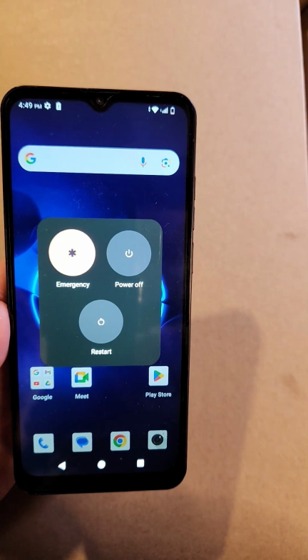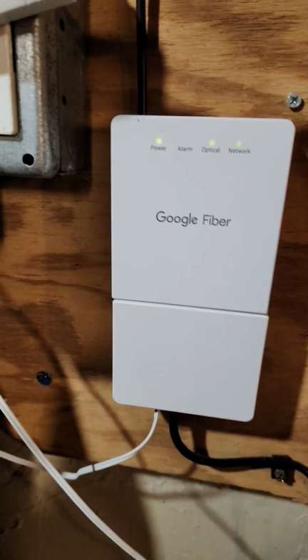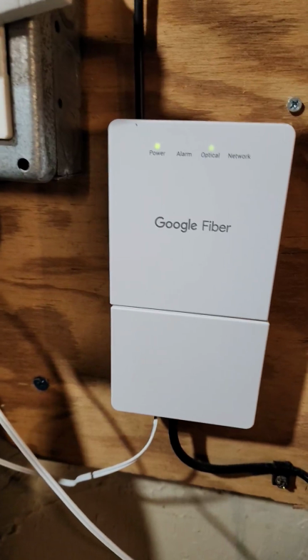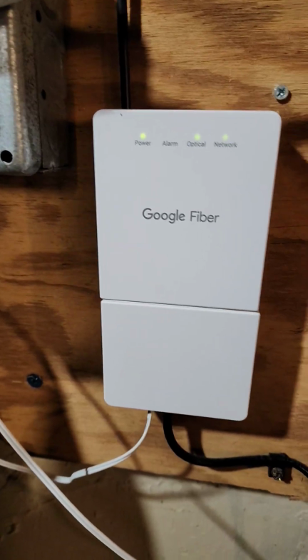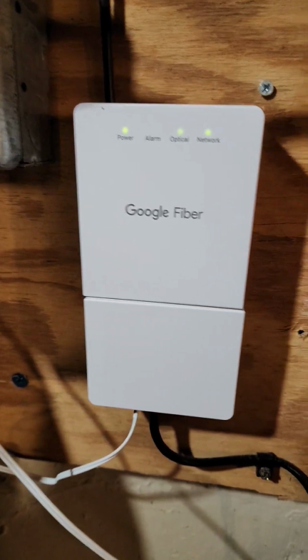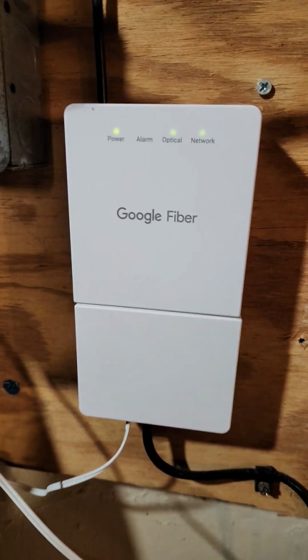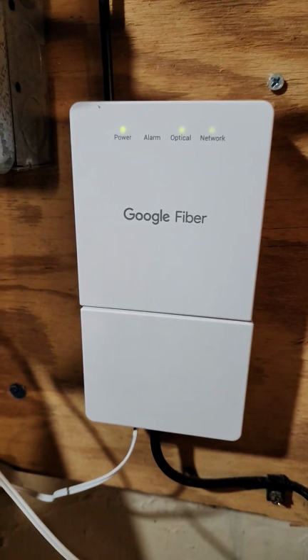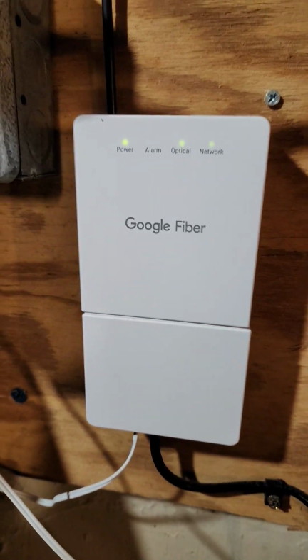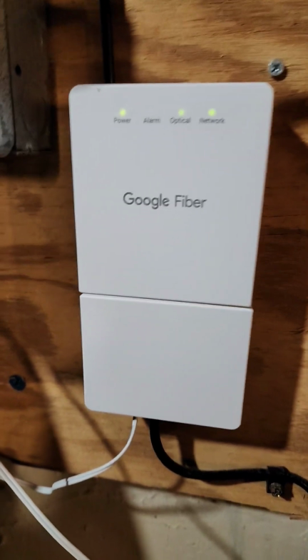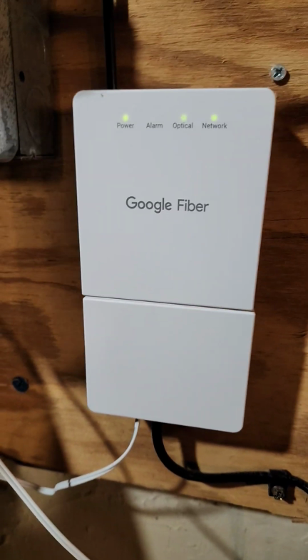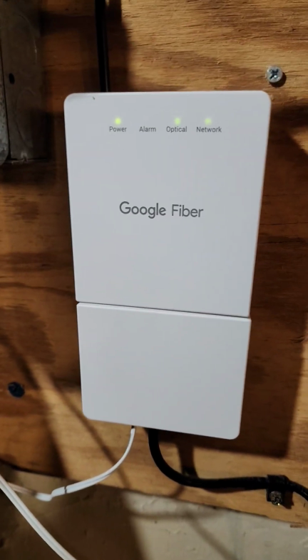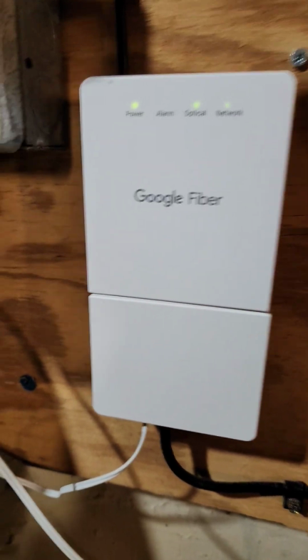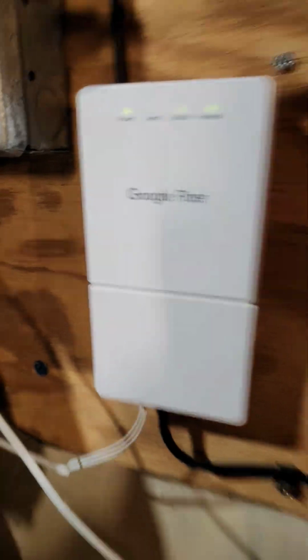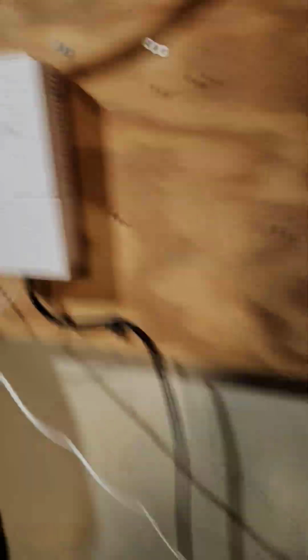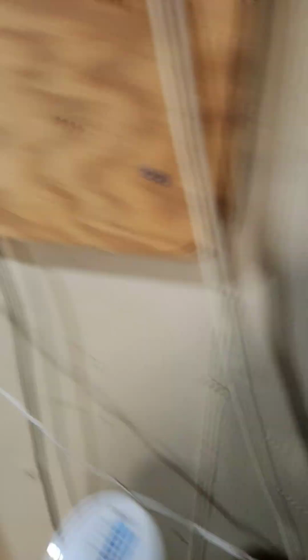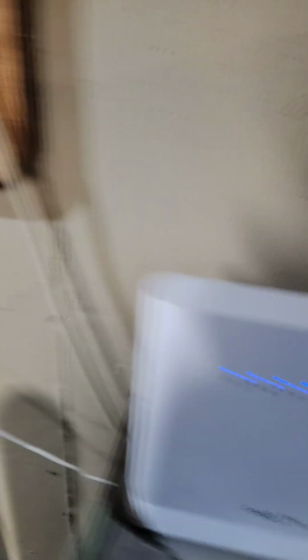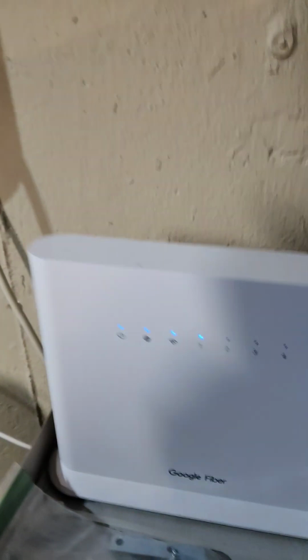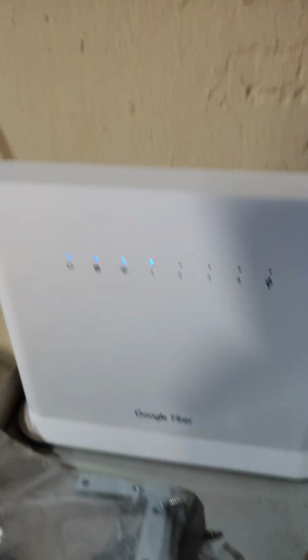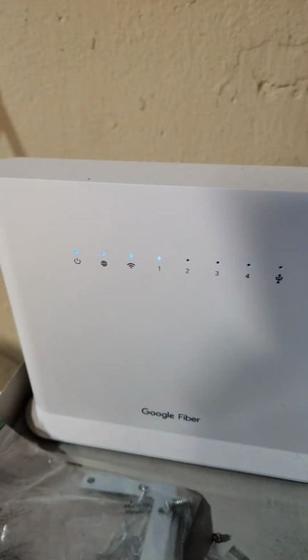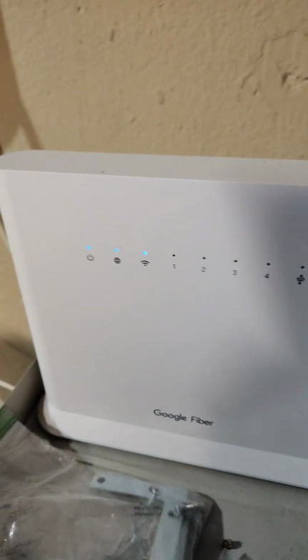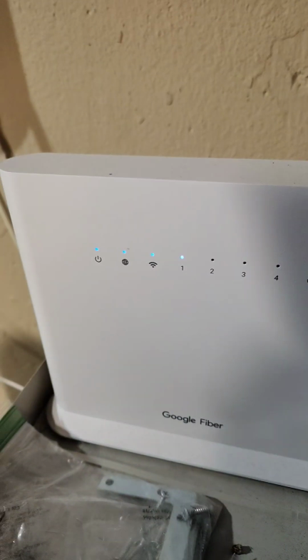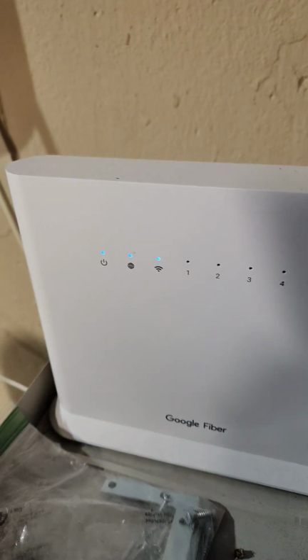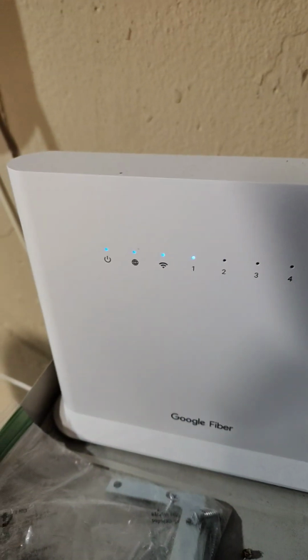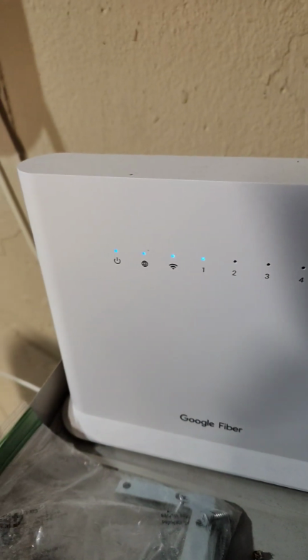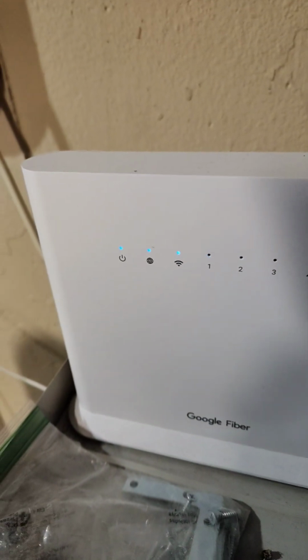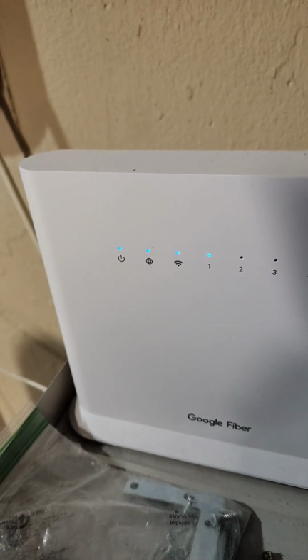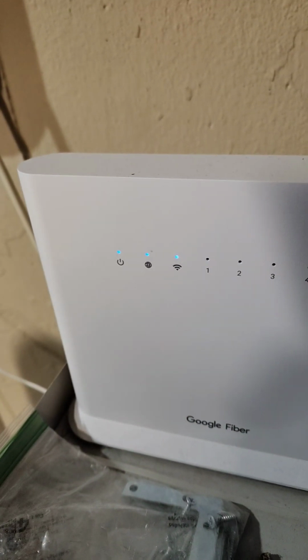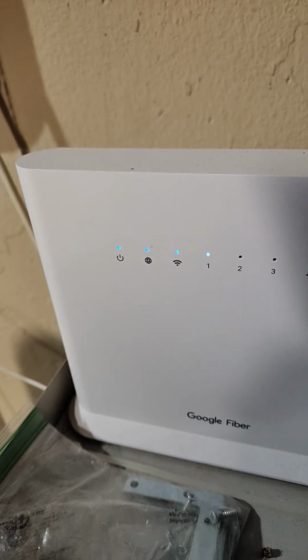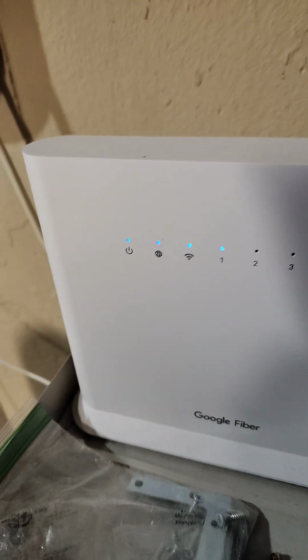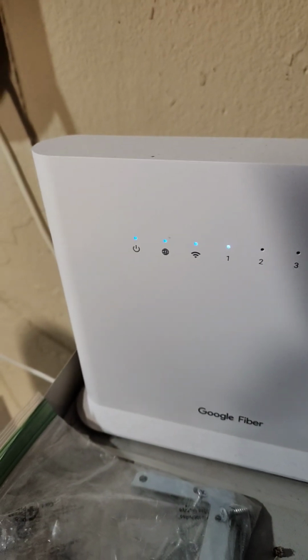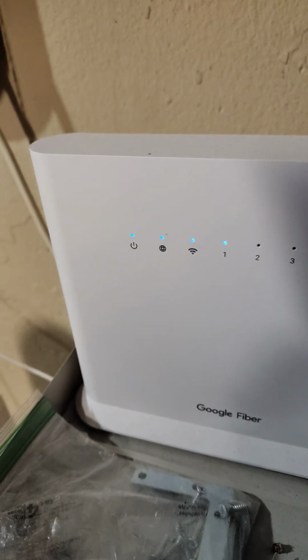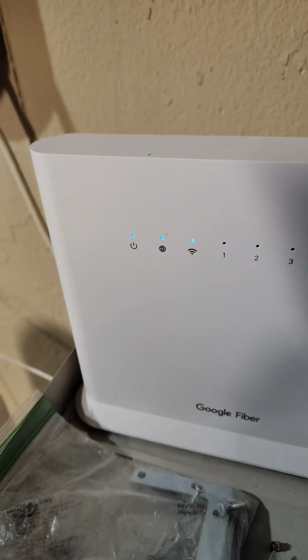The next thing to try is to power cycle your Wi-Fi modem and your Wi-Fi router. Turn them both off, then turn them both on so you get a better connection.